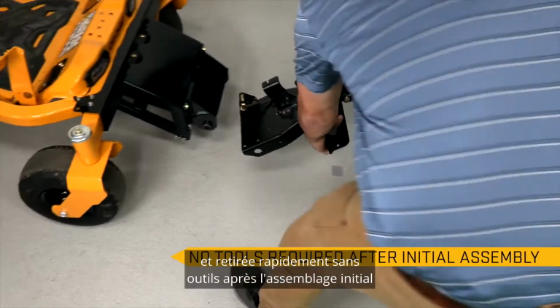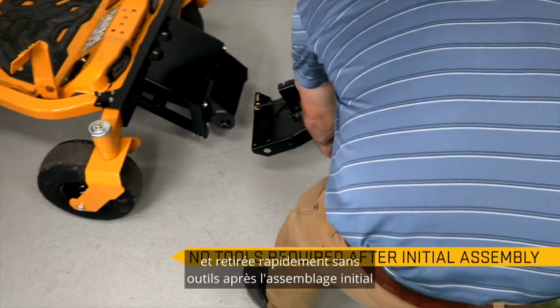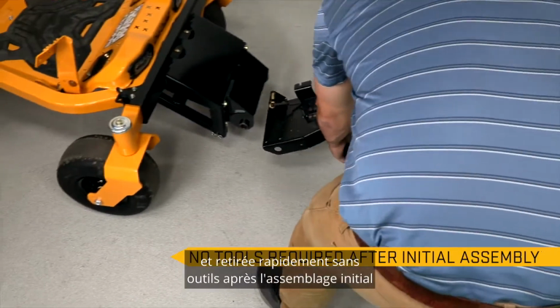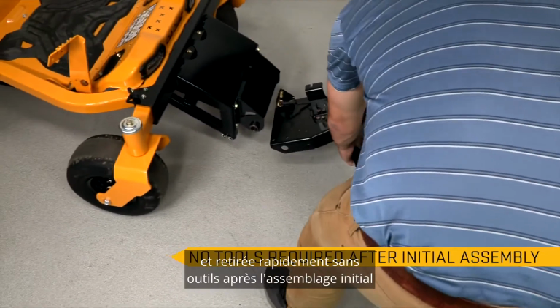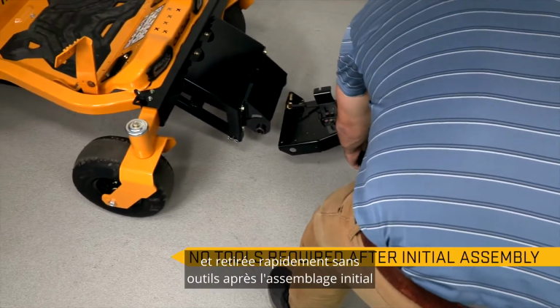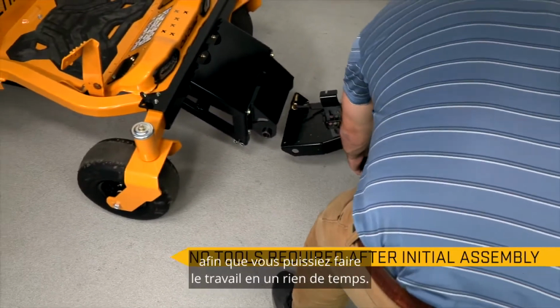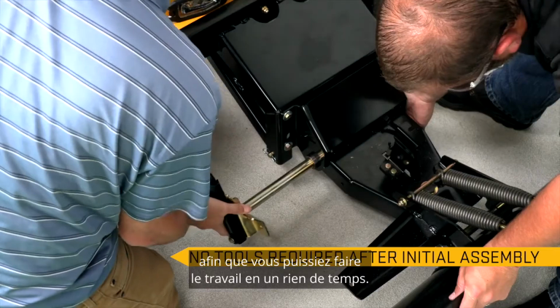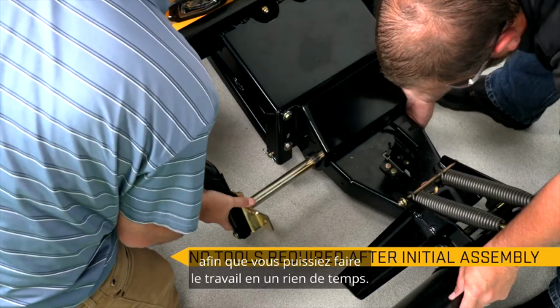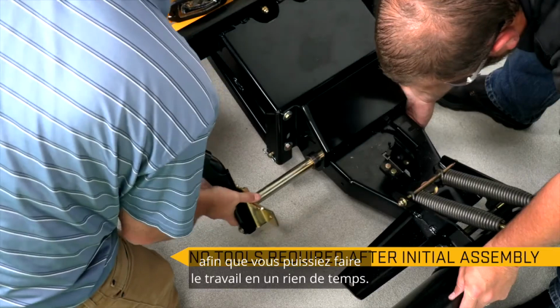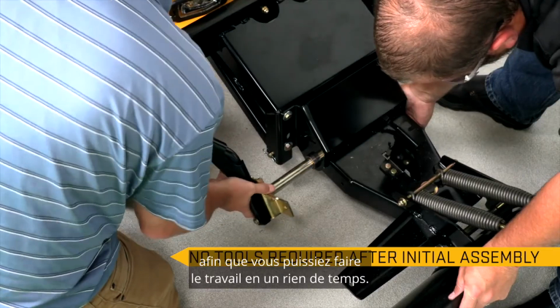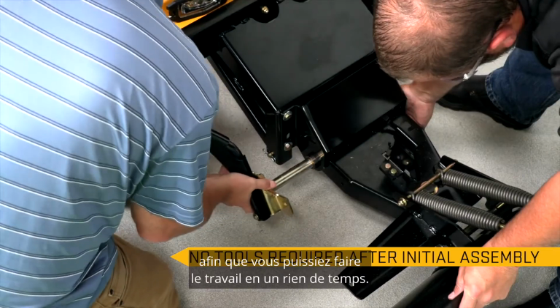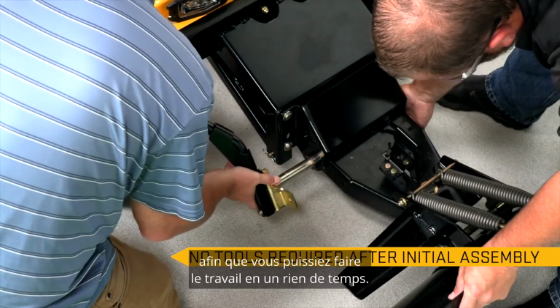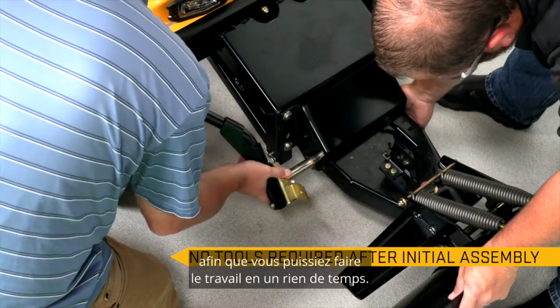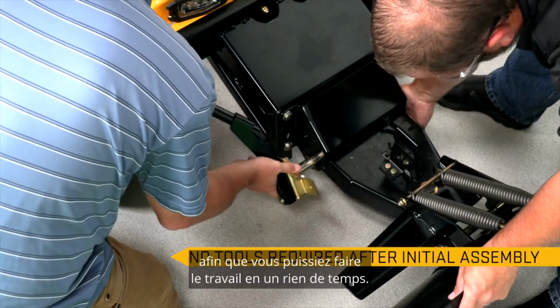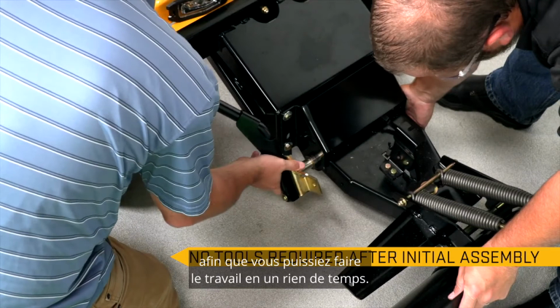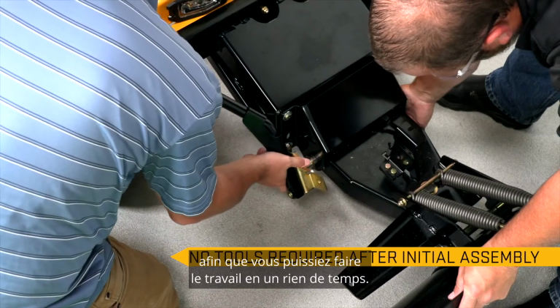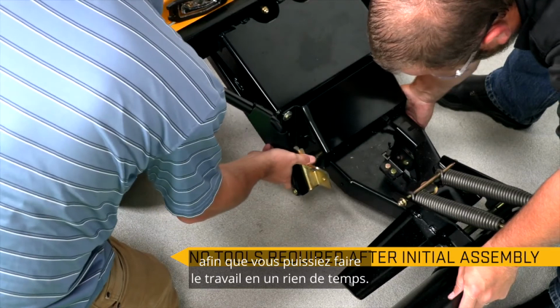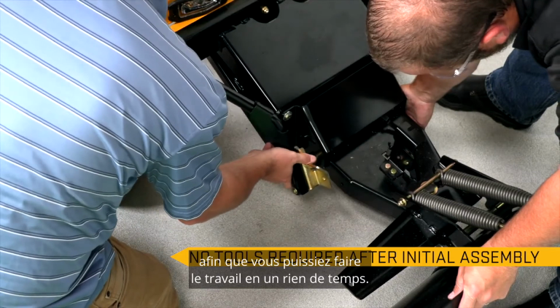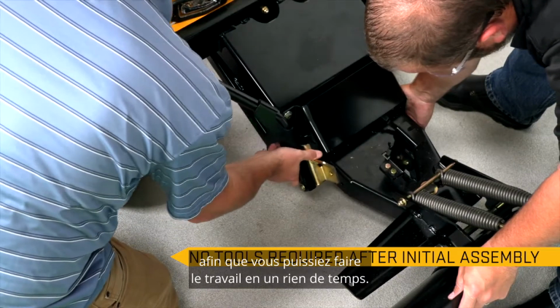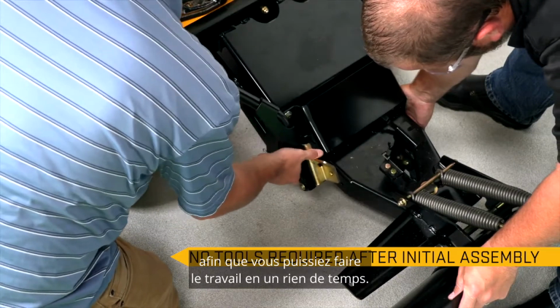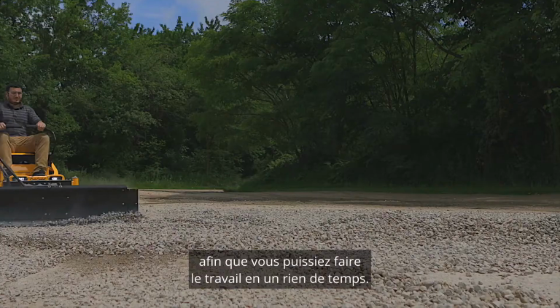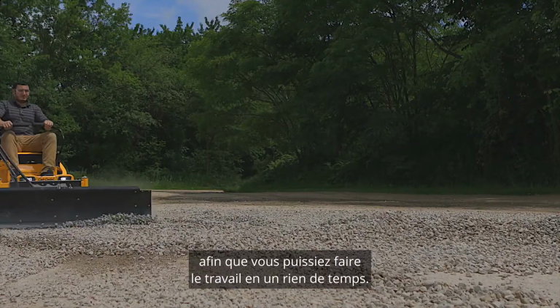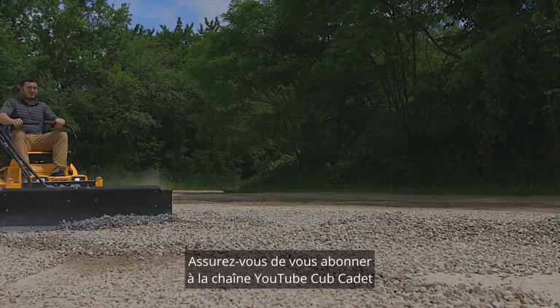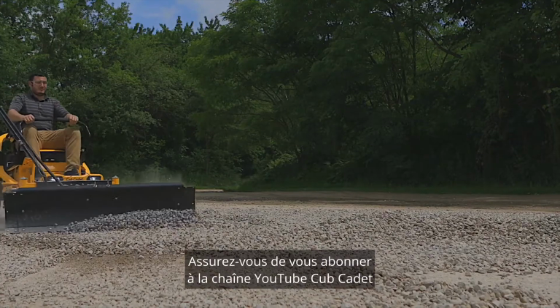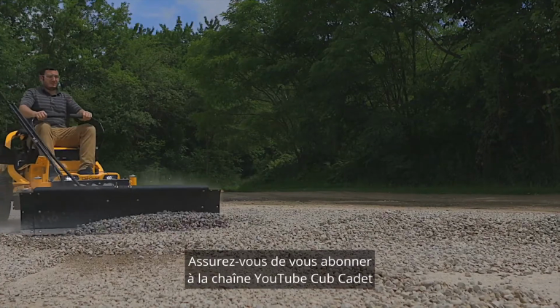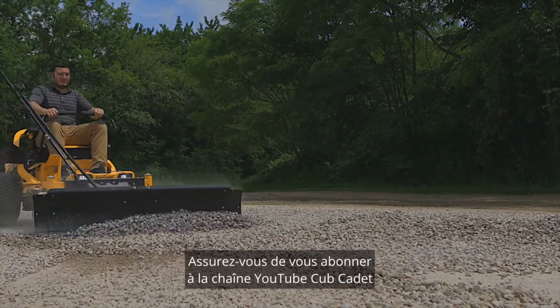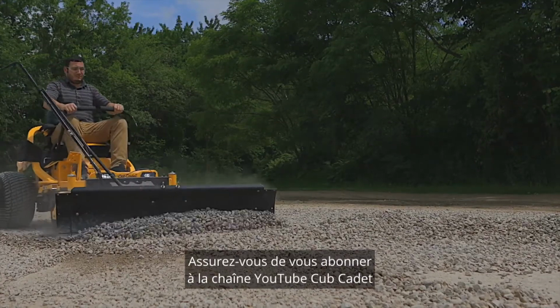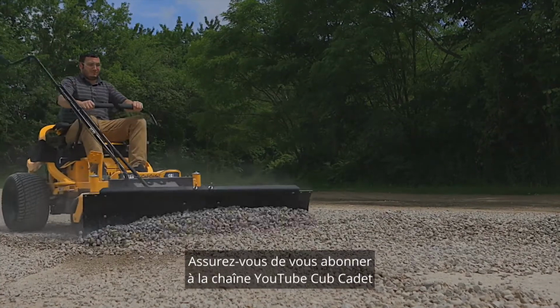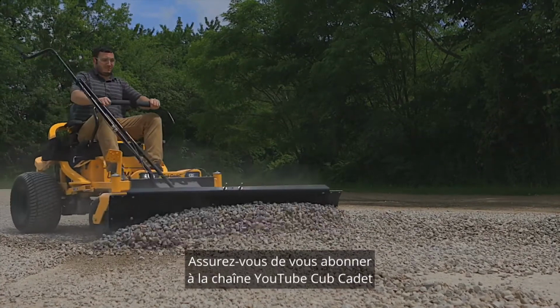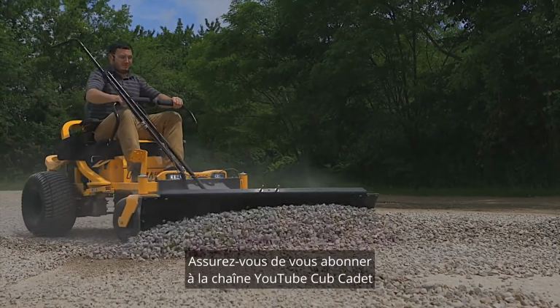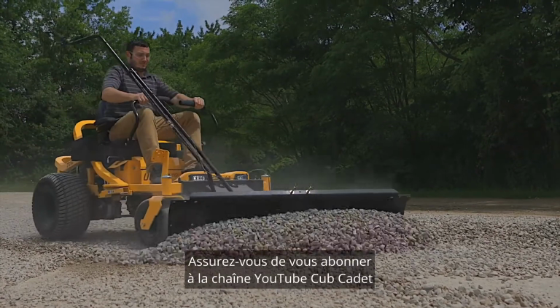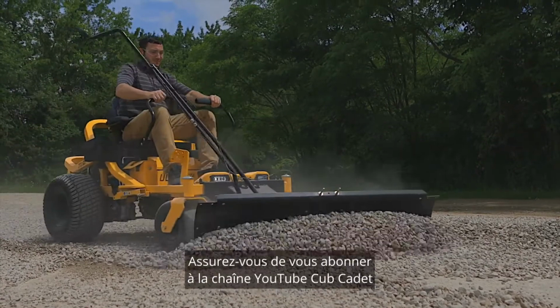The plow can be installed and removed quickly without tools after initial assembly, so that you can get the job done in no time.